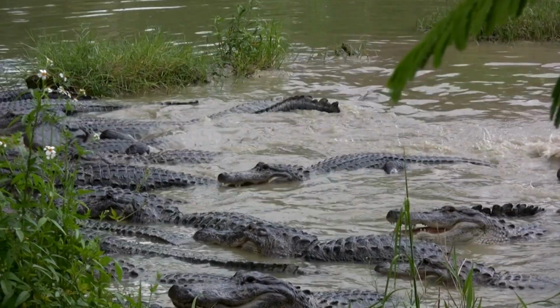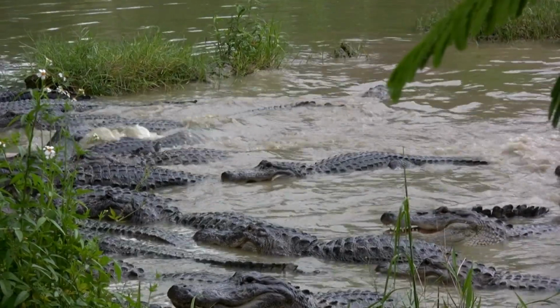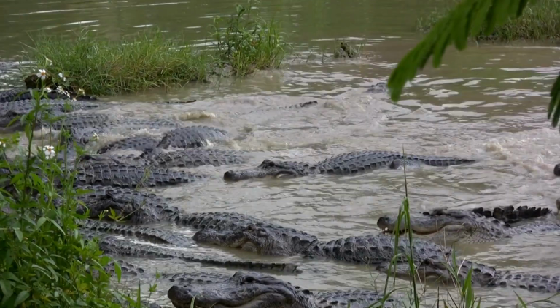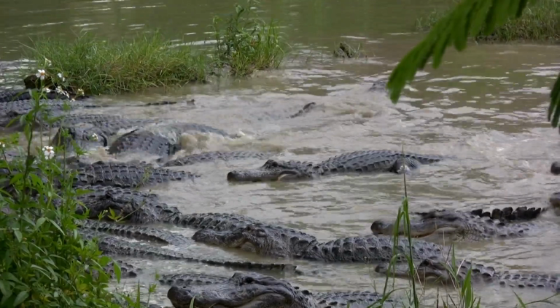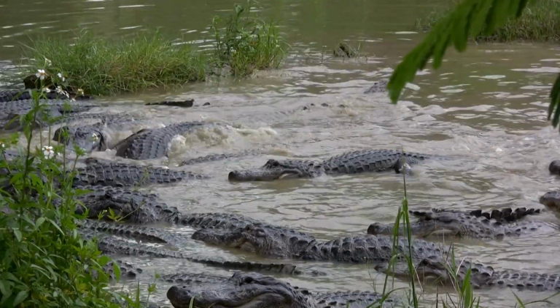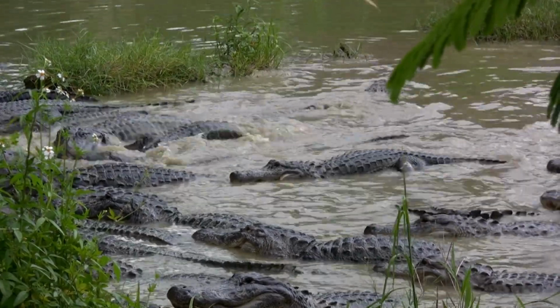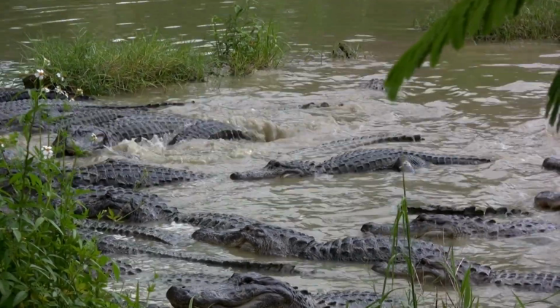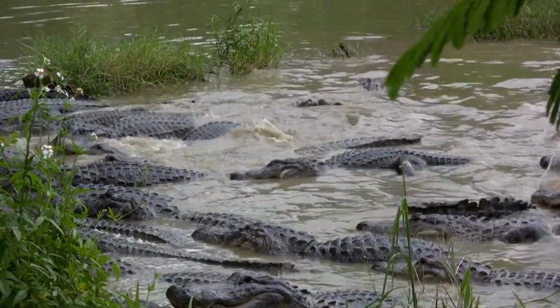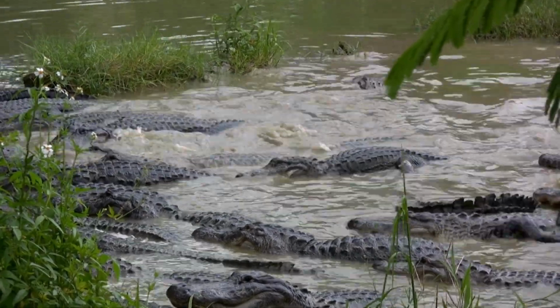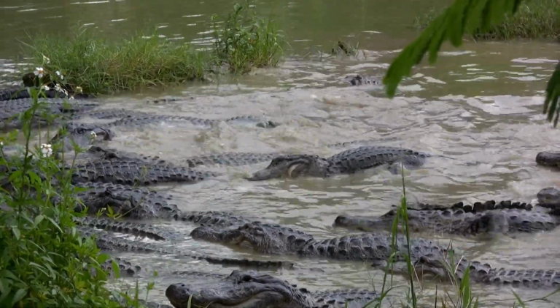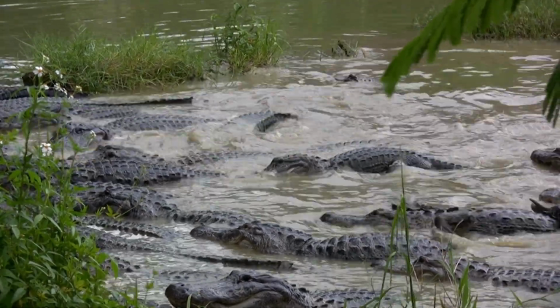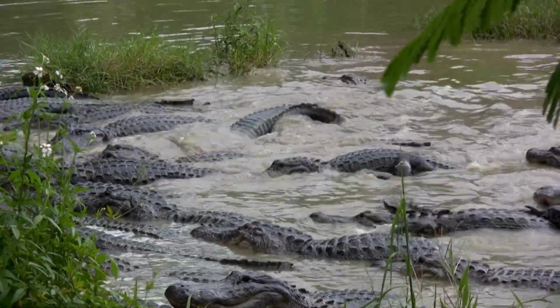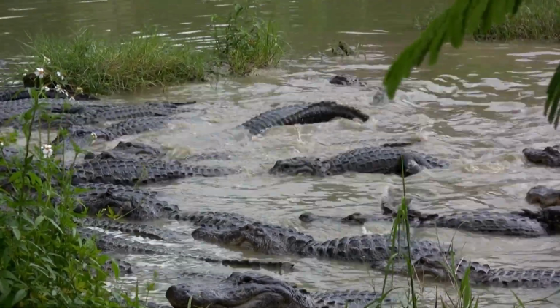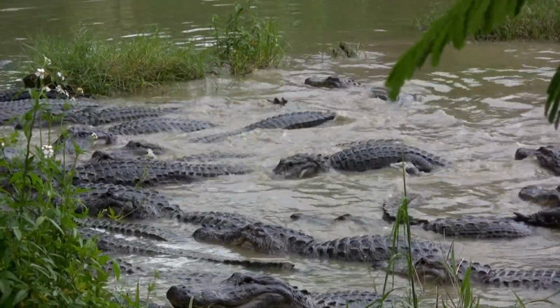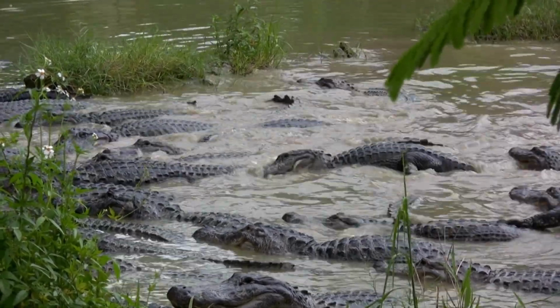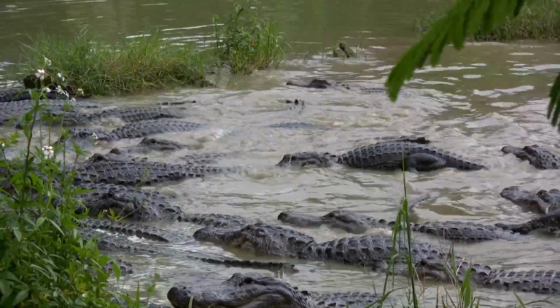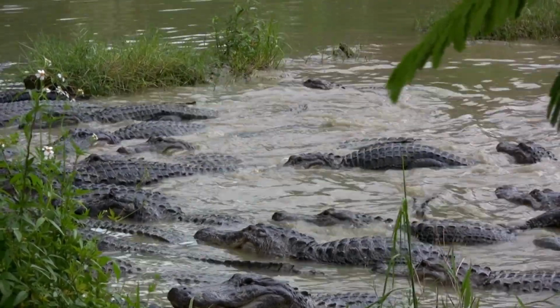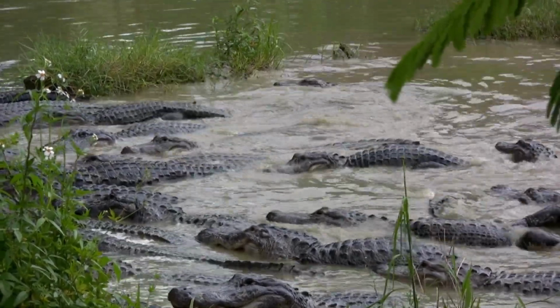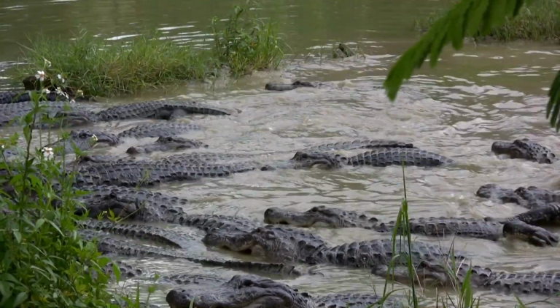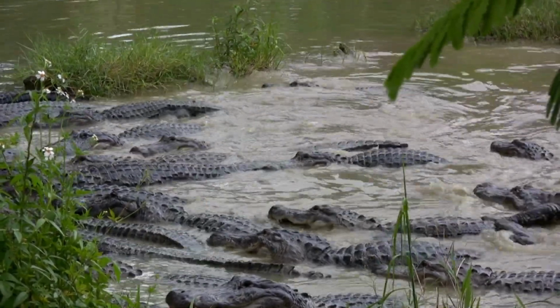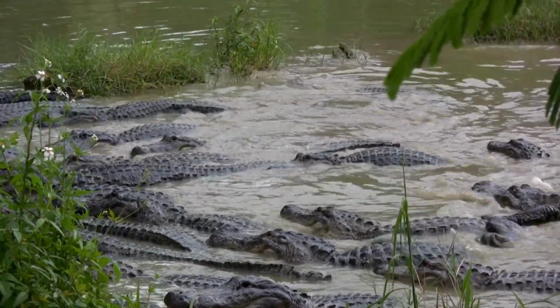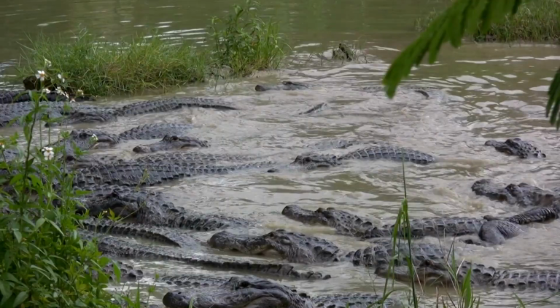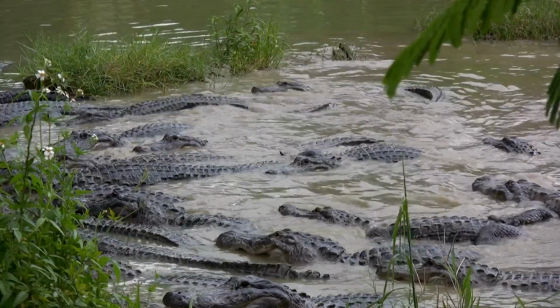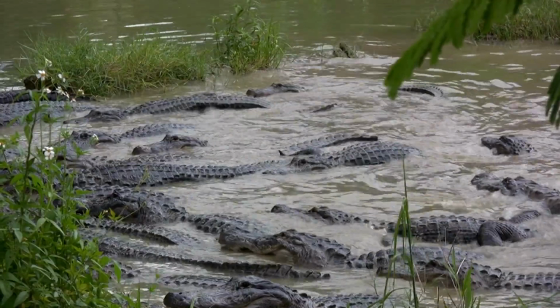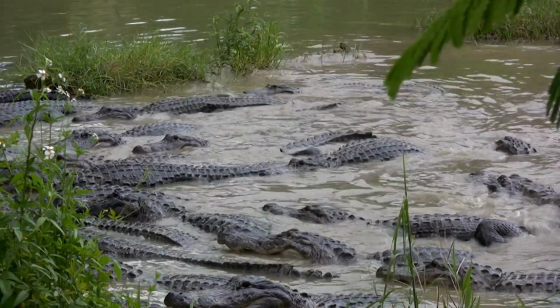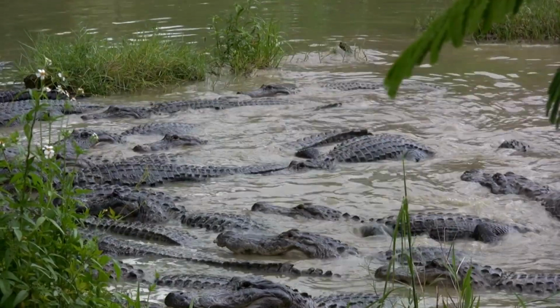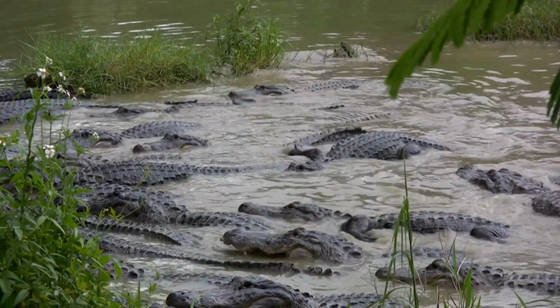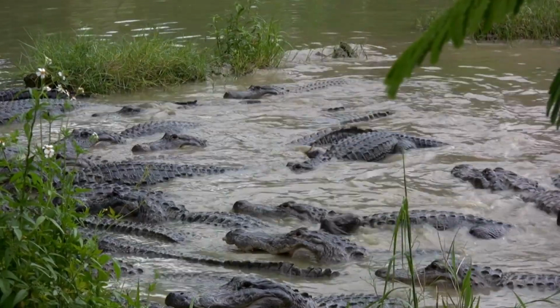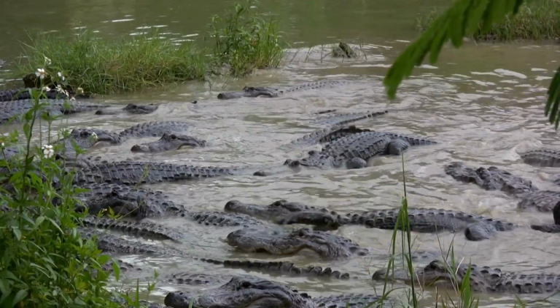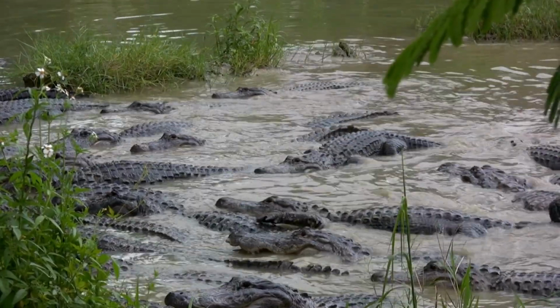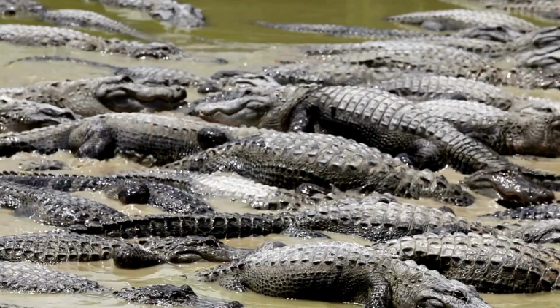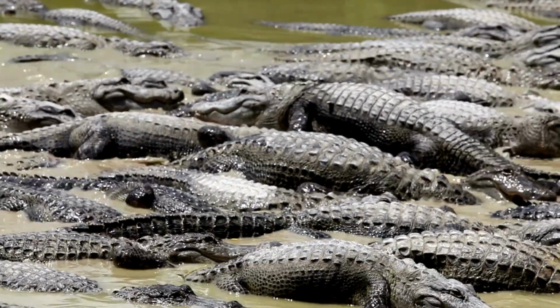Additionally, alligators produce a range of grunts, growls, and roars to communicate with their social group, signal distress, or assert dominance.